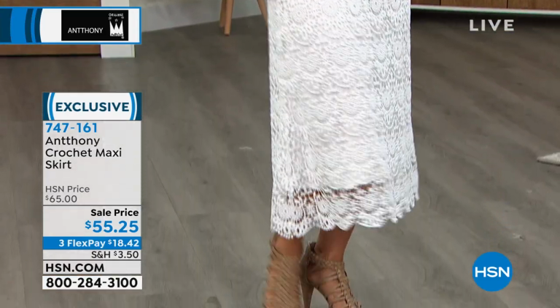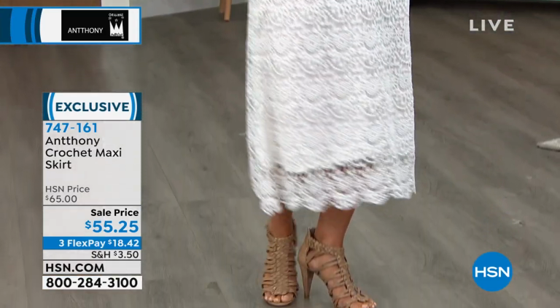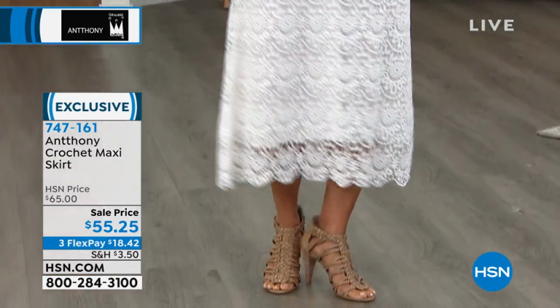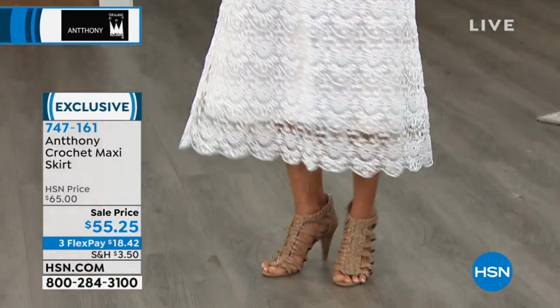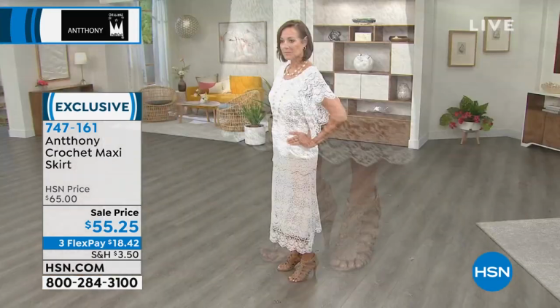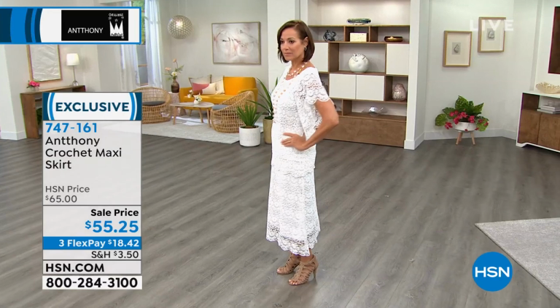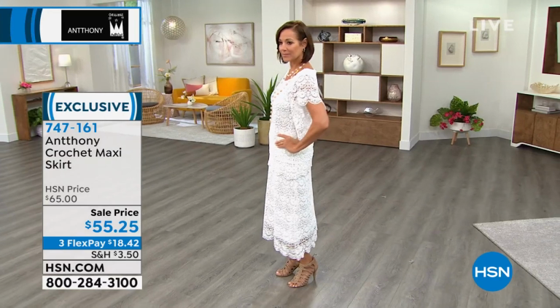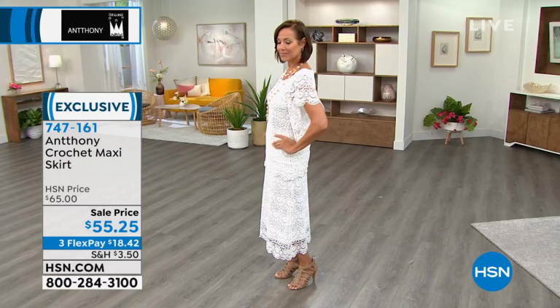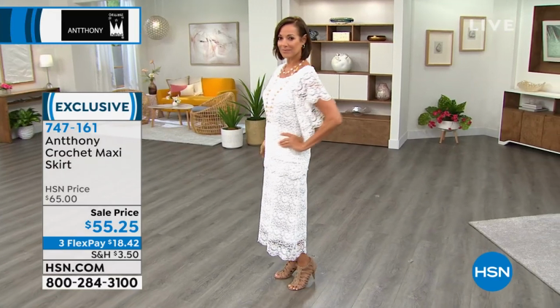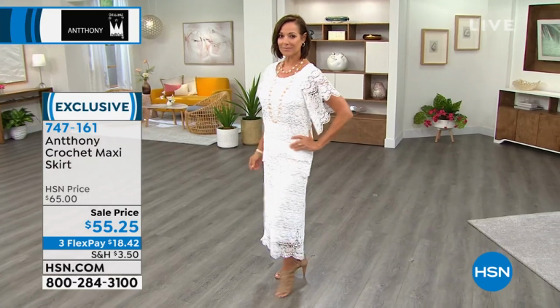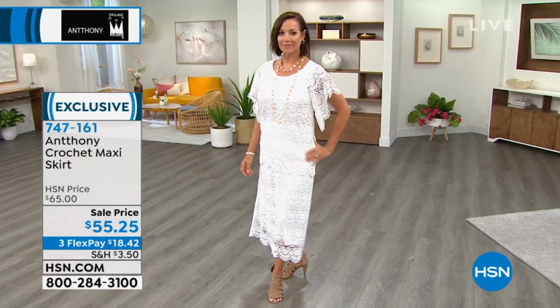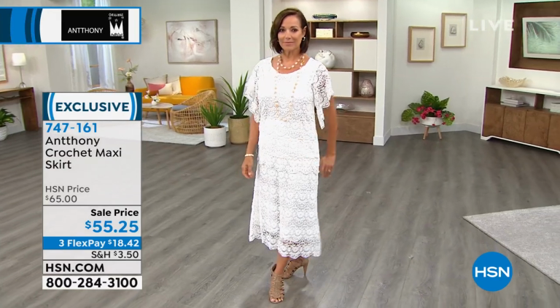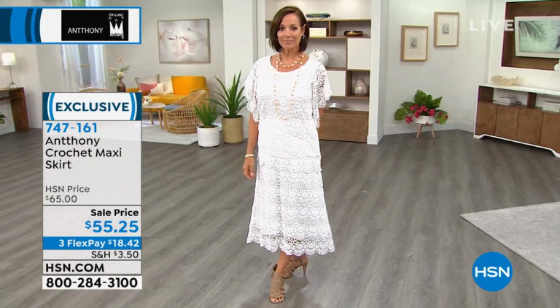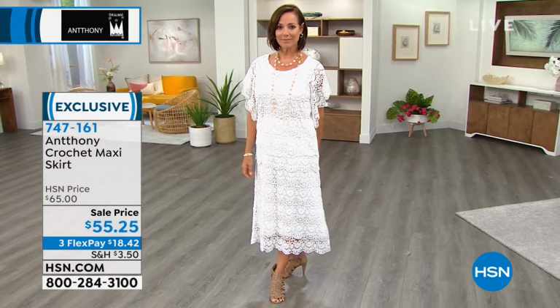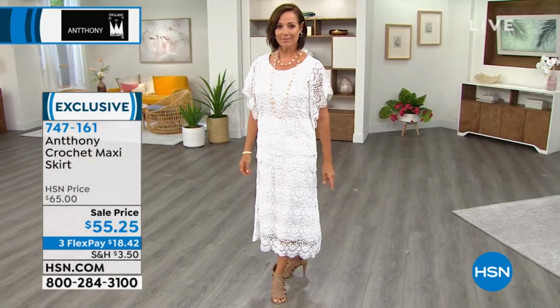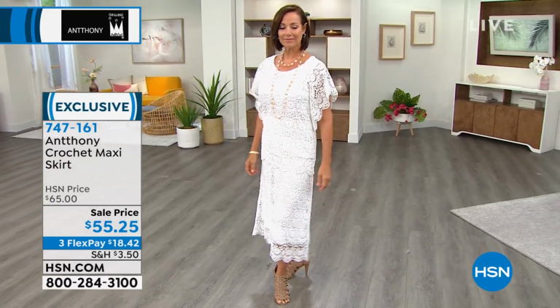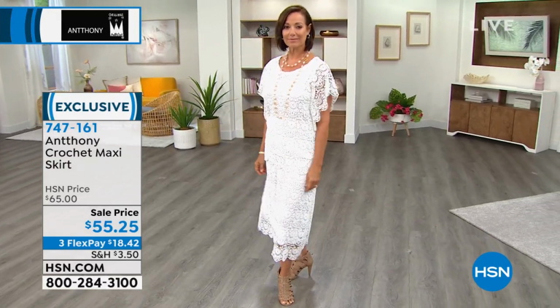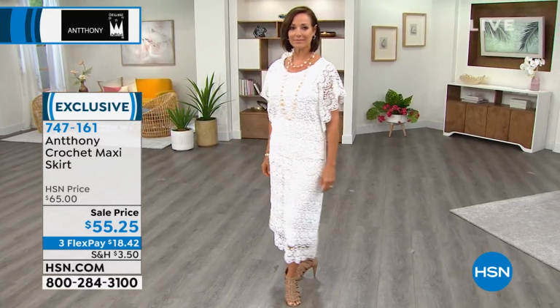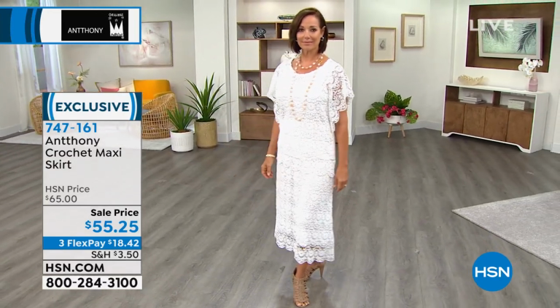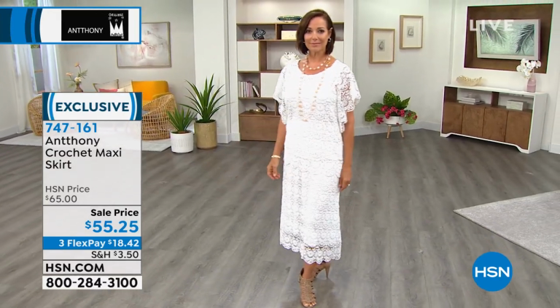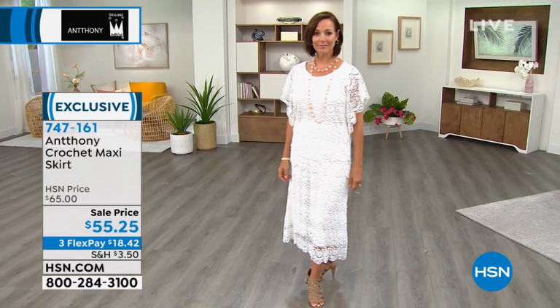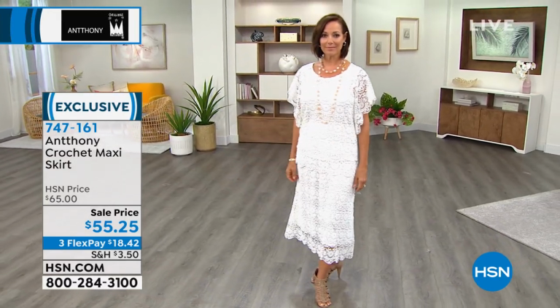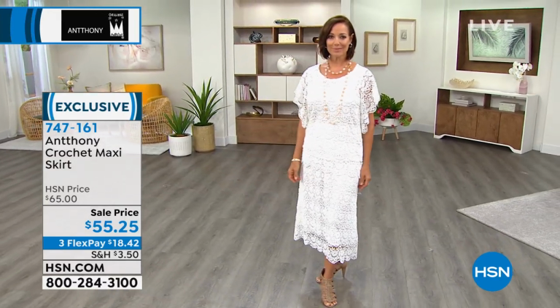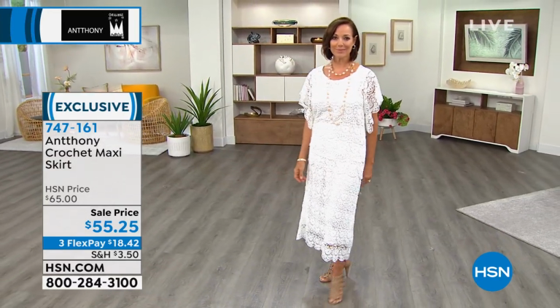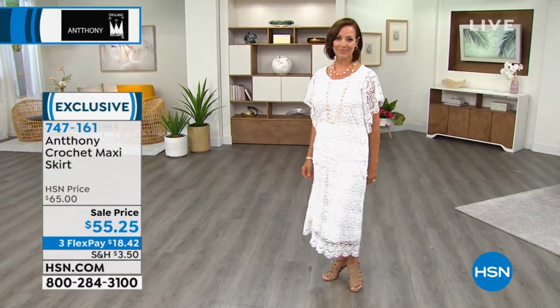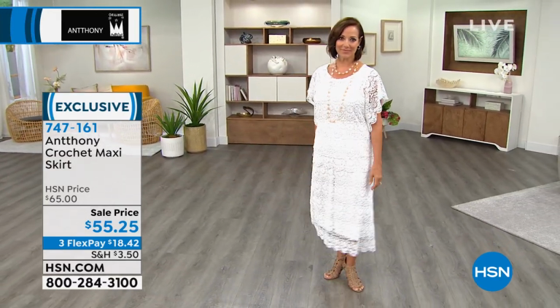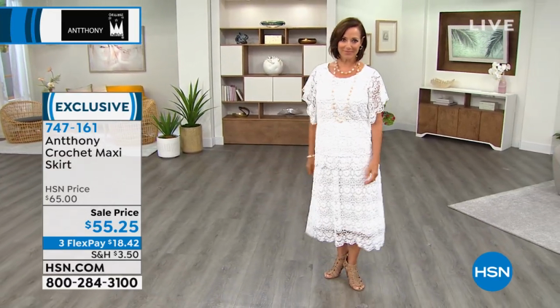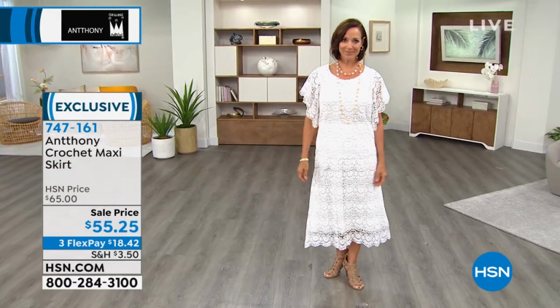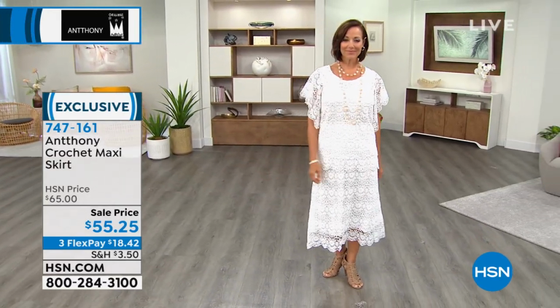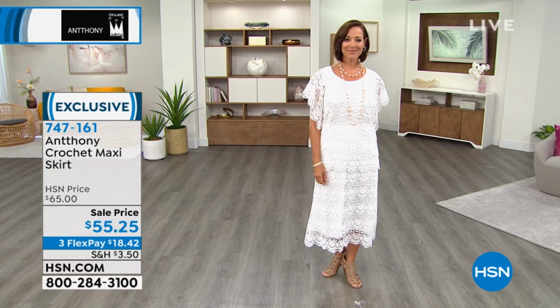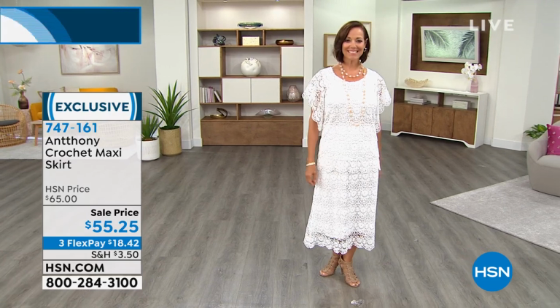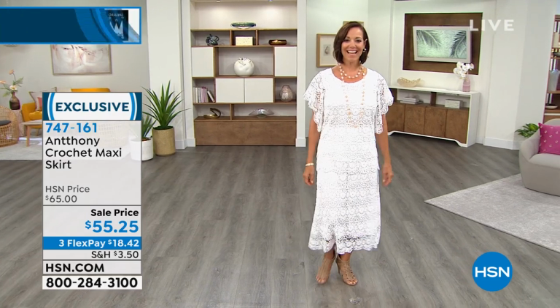I can just even see wearing this to a wedding. I know they say only the bride should wear white, but honey, crash that wedding in white.